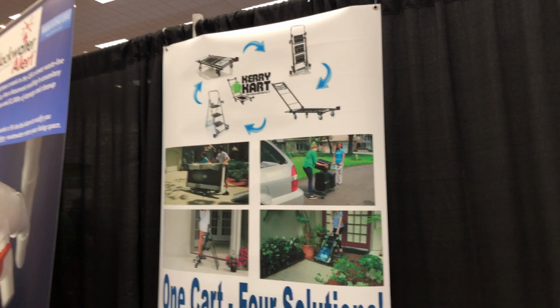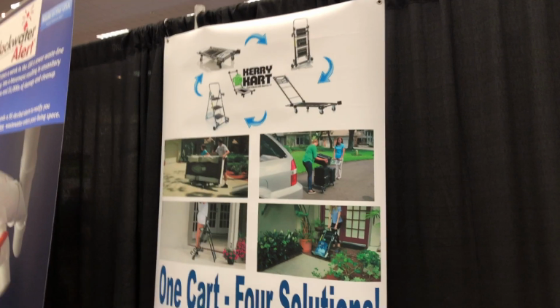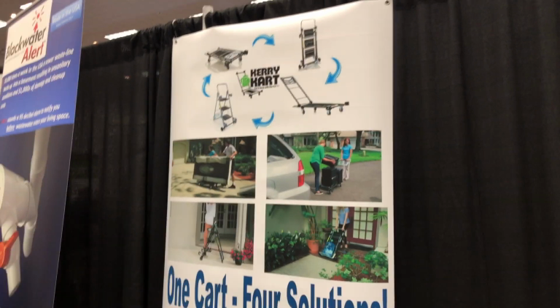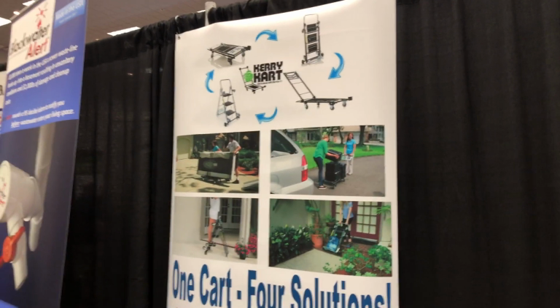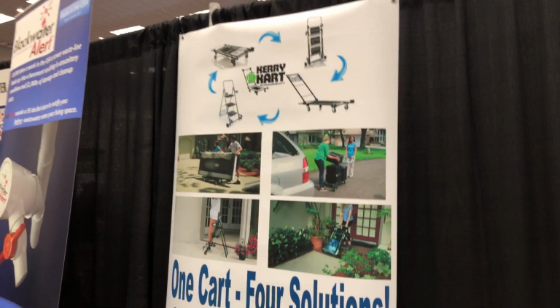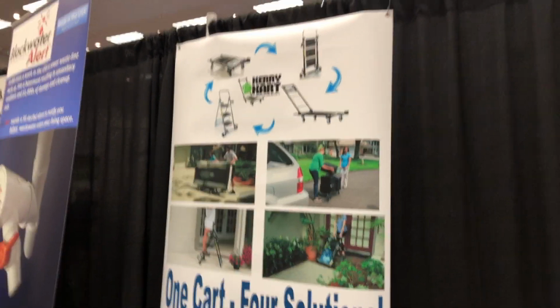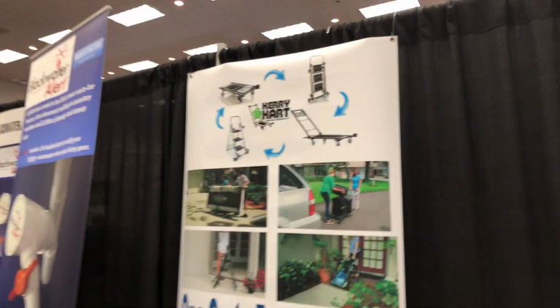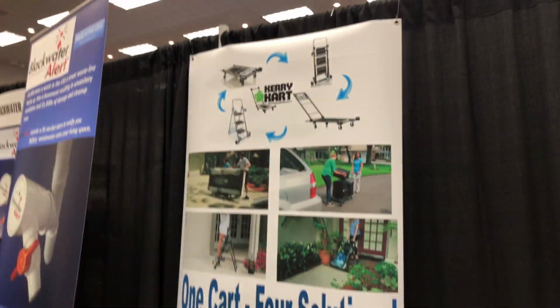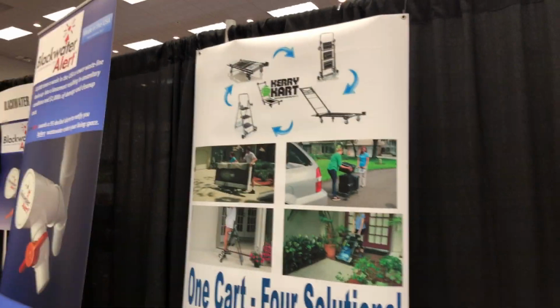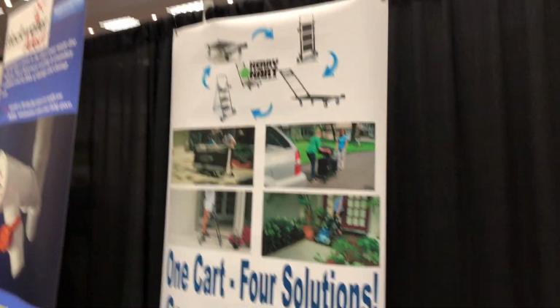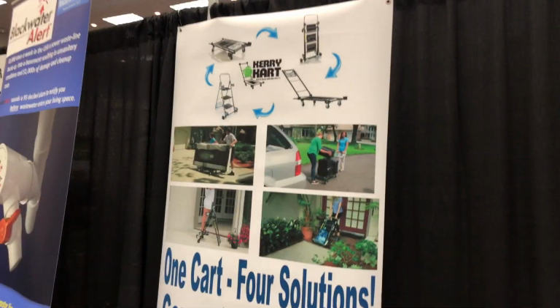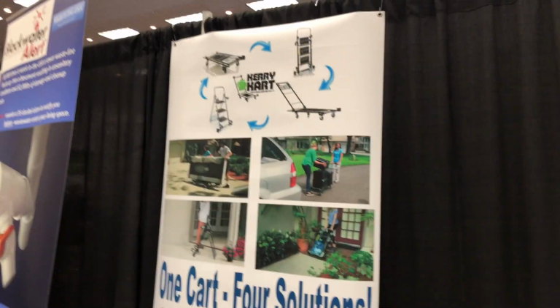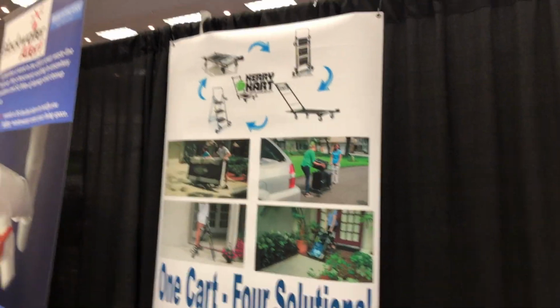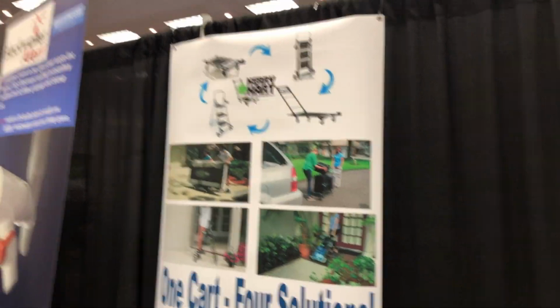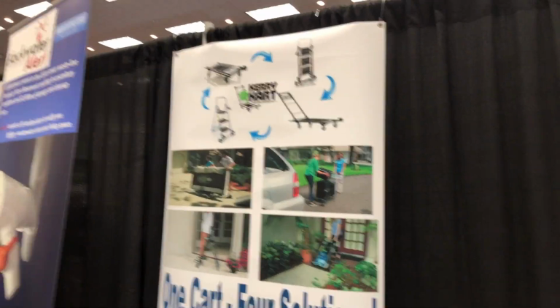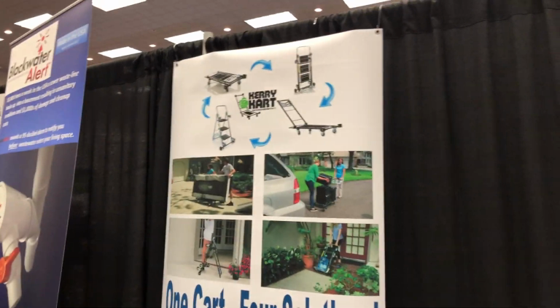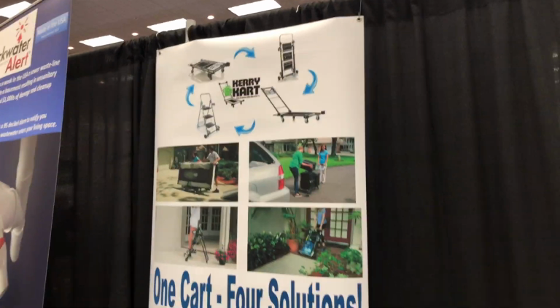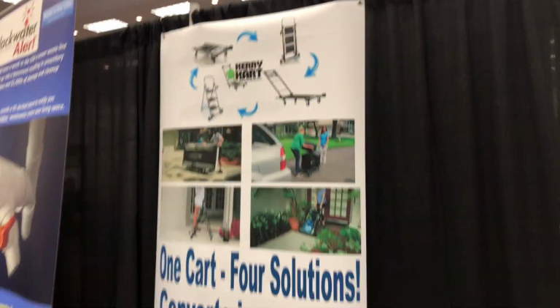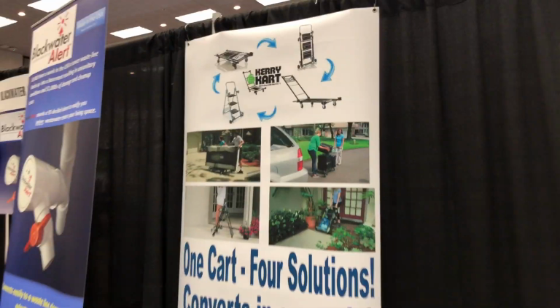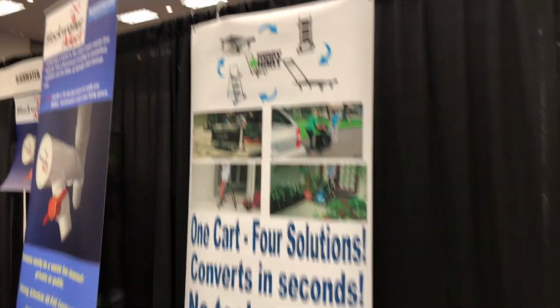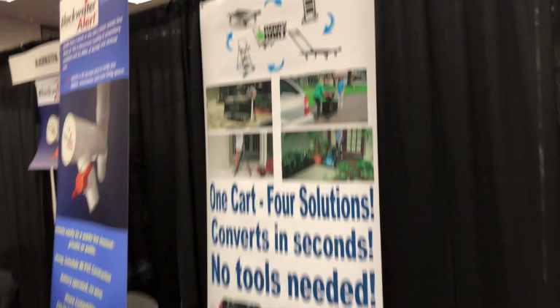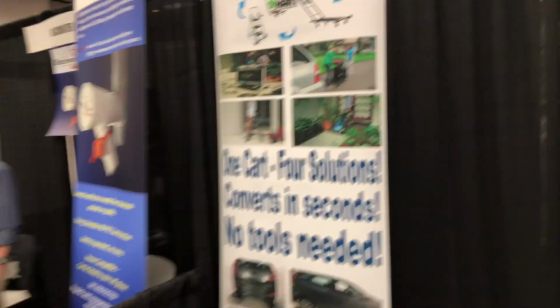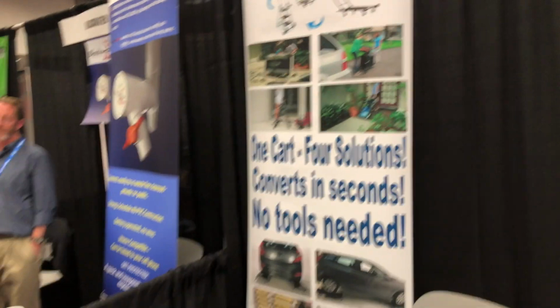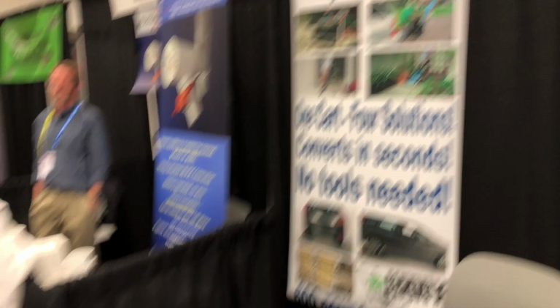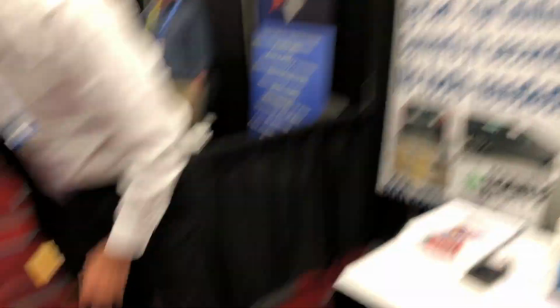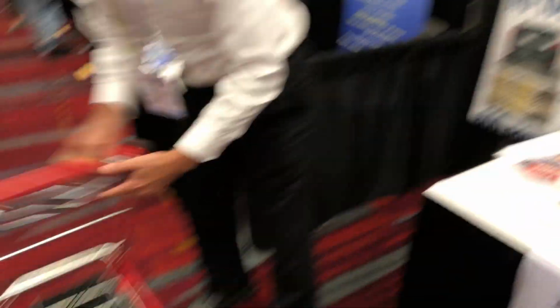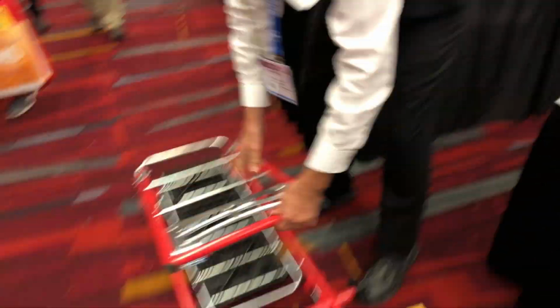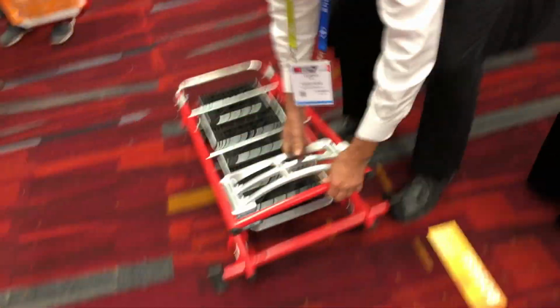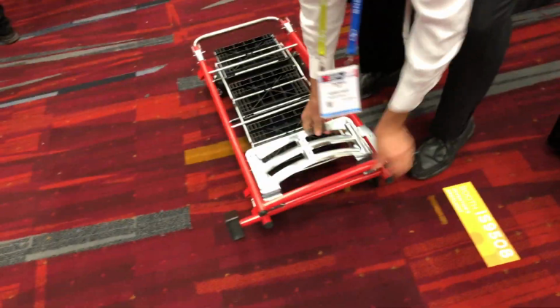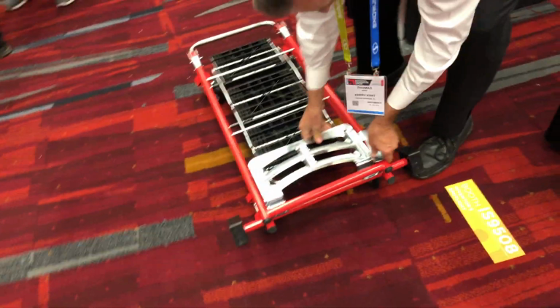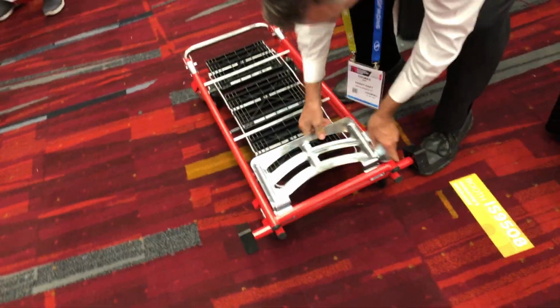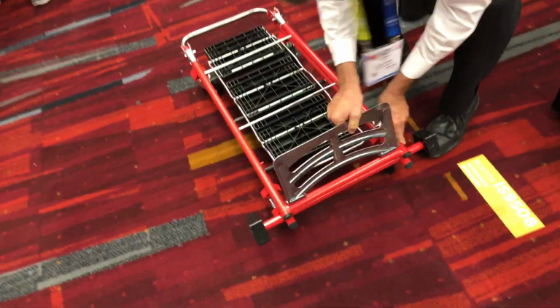We're at the National Hardware Show looking at some of the cool things, and that brought me to the CarryCart booth here in the inventor's room, where he's going to show us all the options.